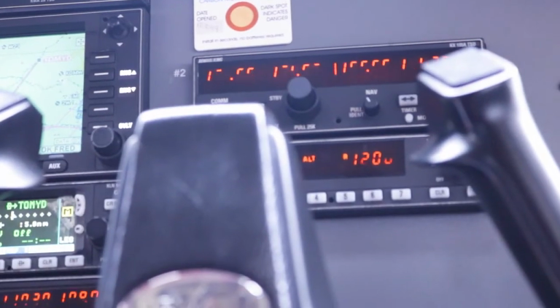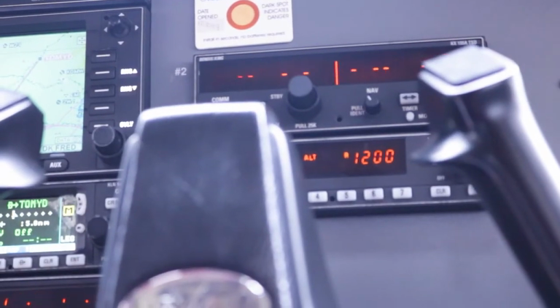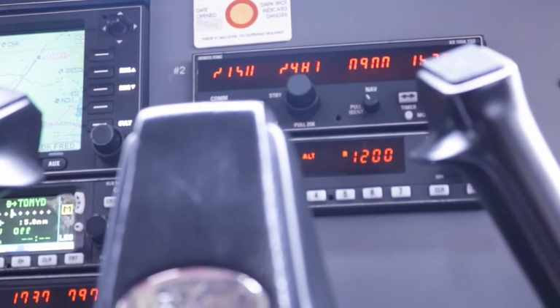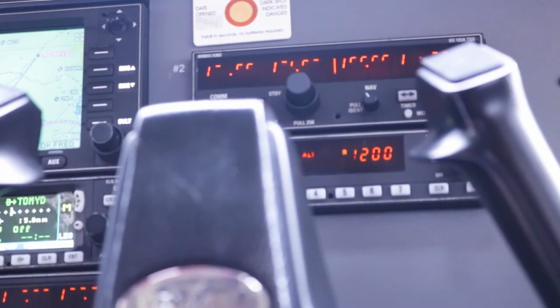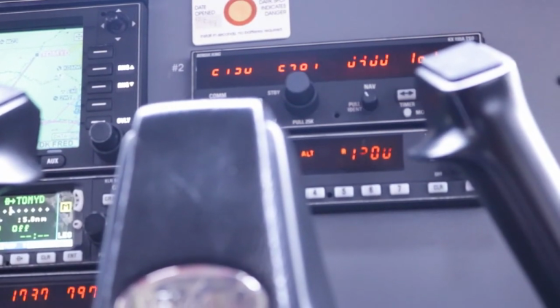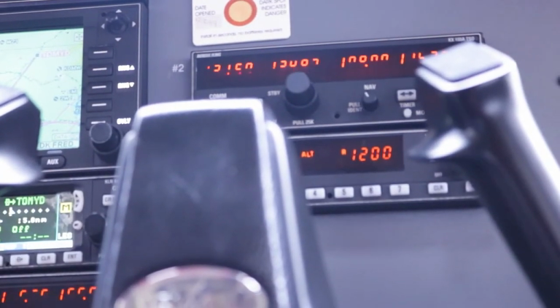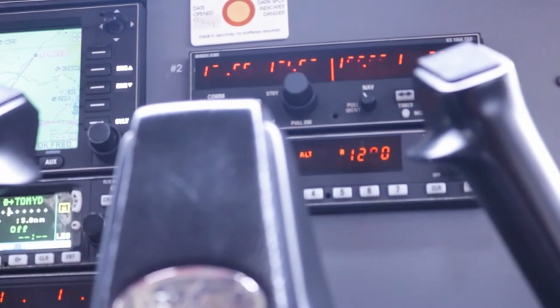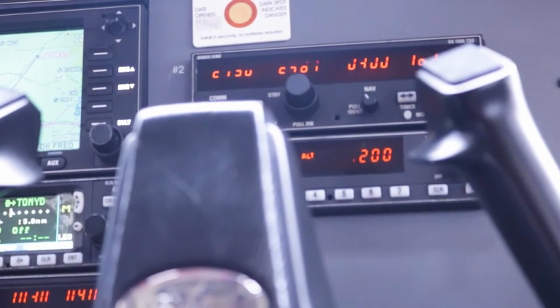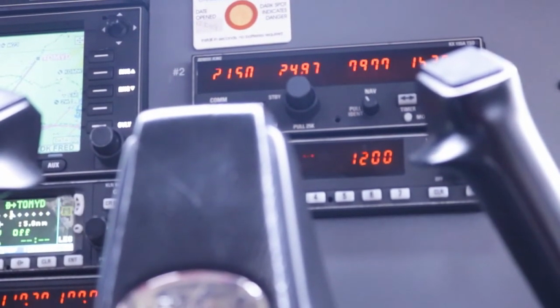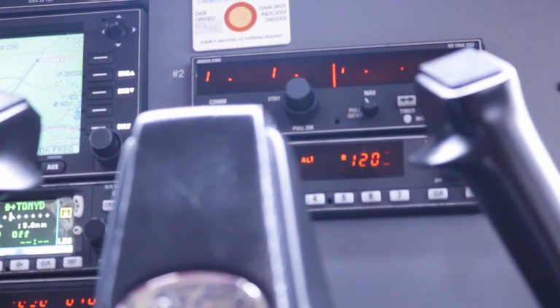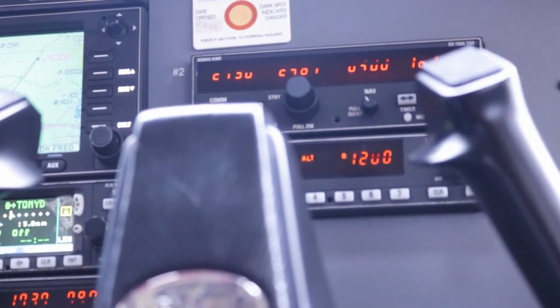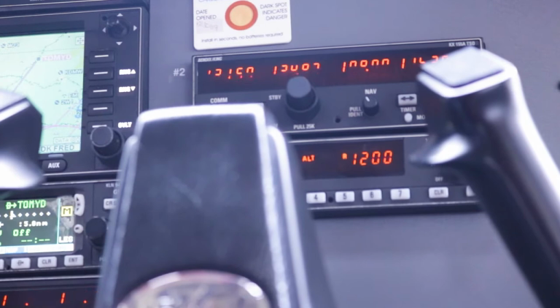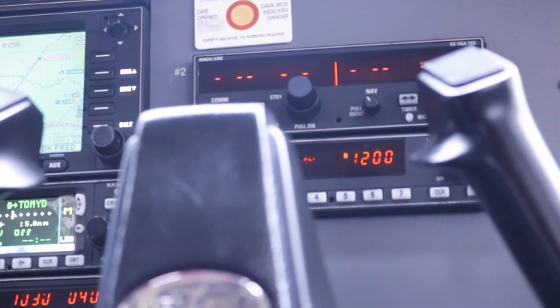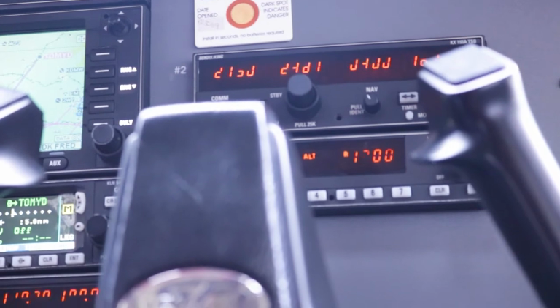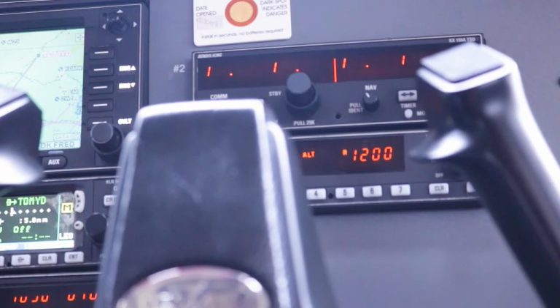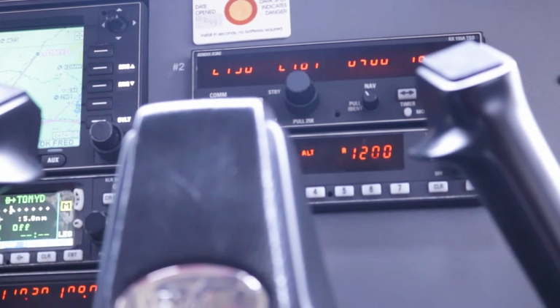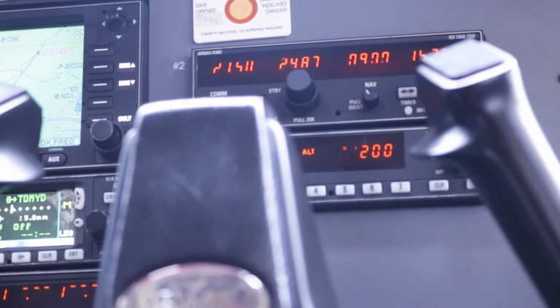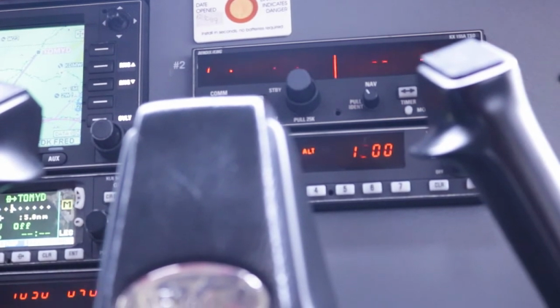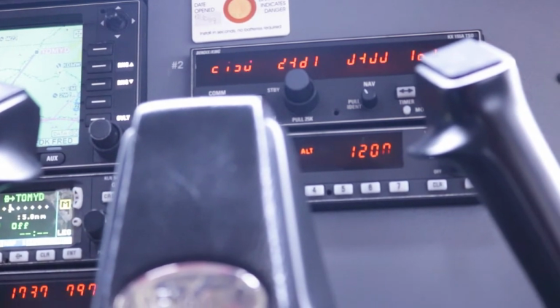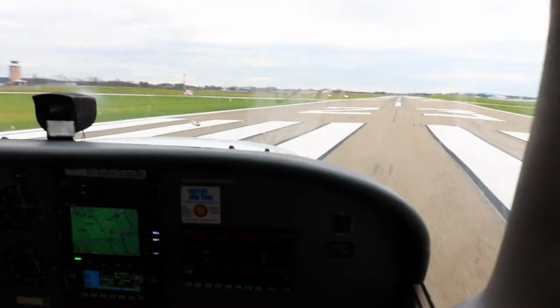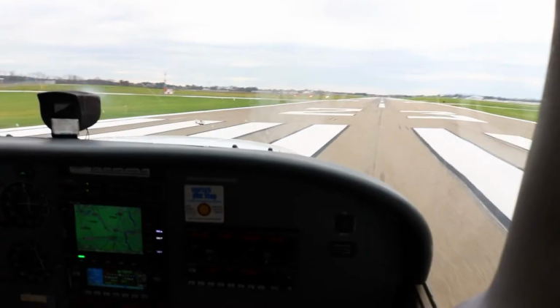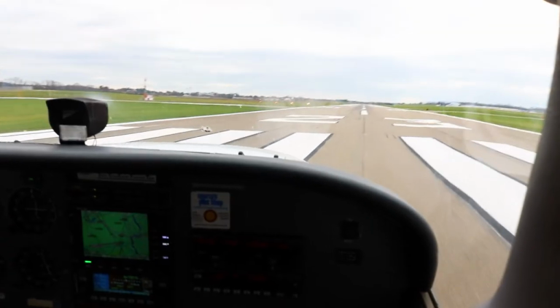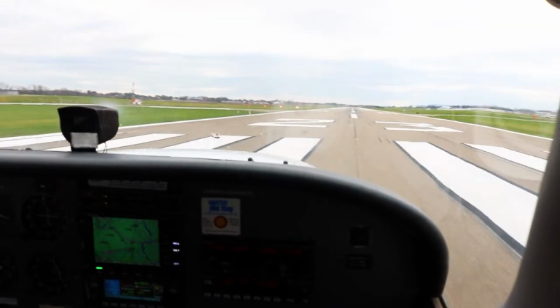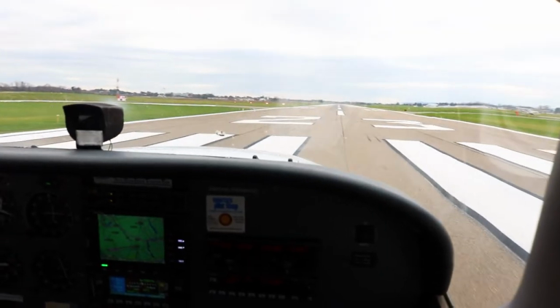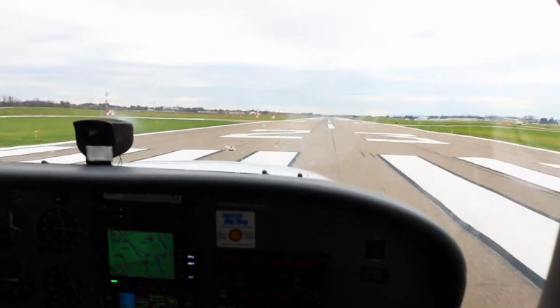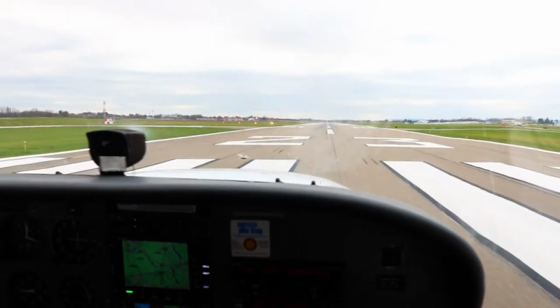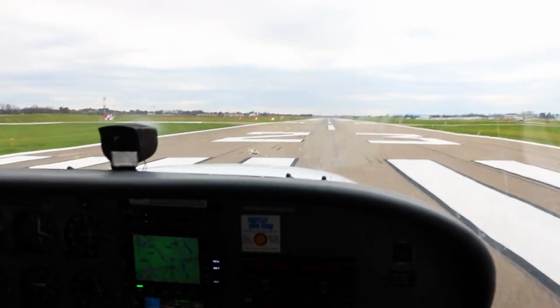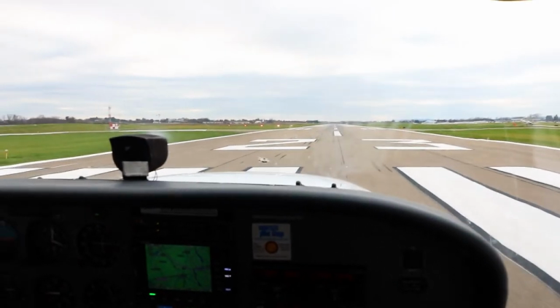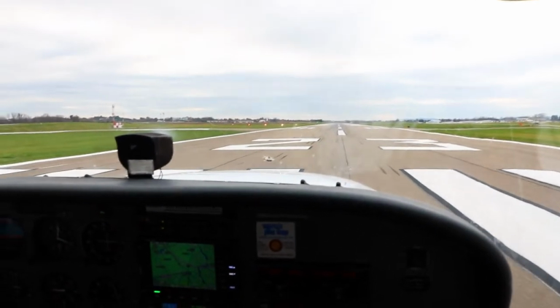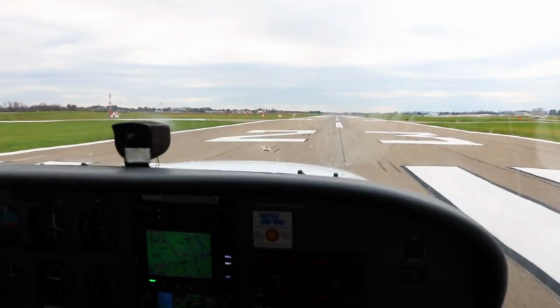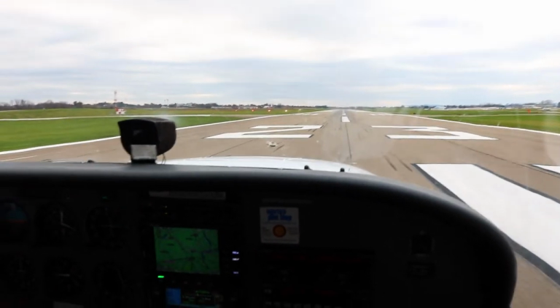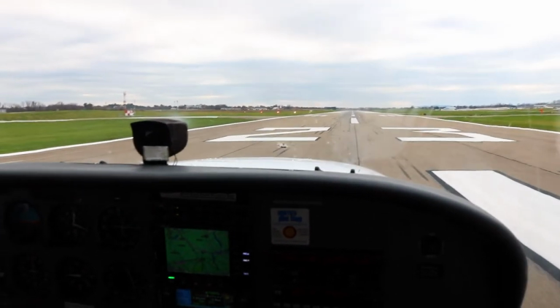Tower, Sittabri has traffic in sight, Sittabri 169 Papa Charlie. Tower, Lance 36546, ready for departure runway 23.